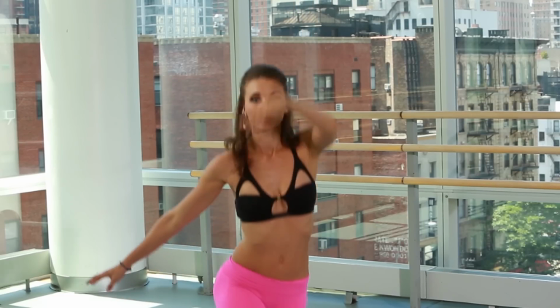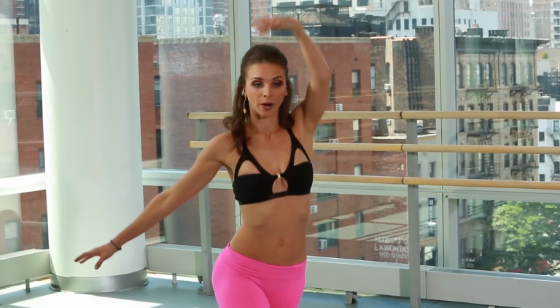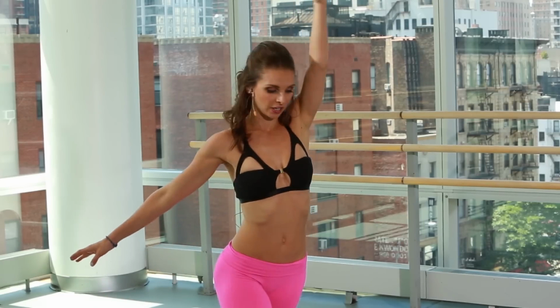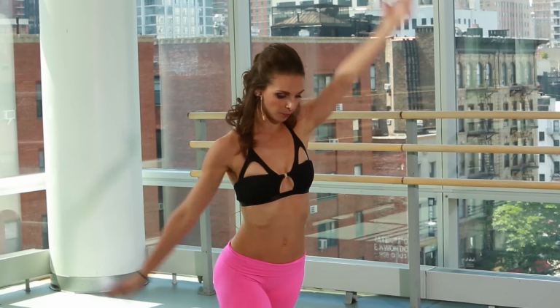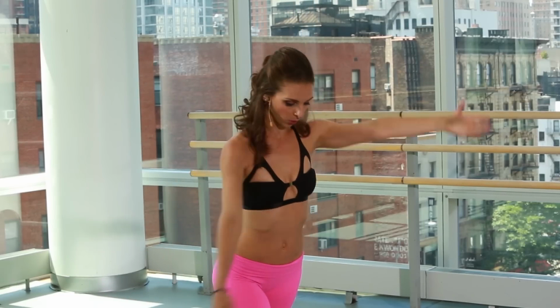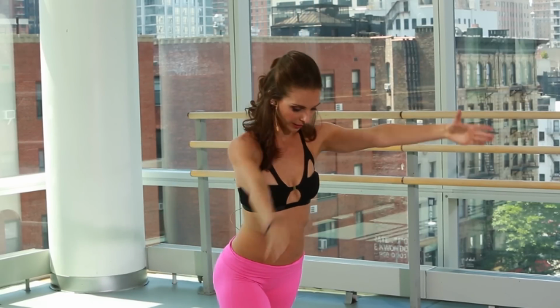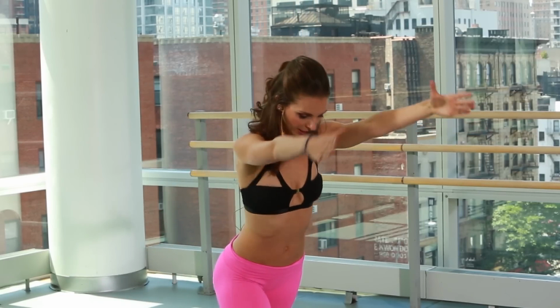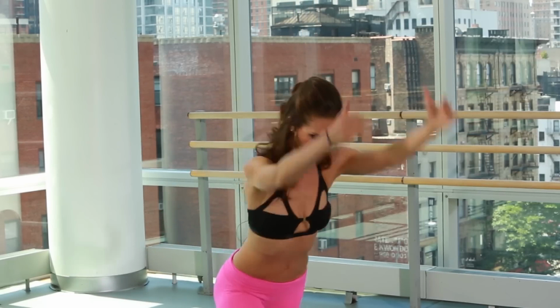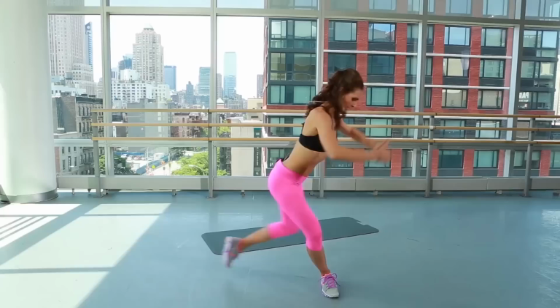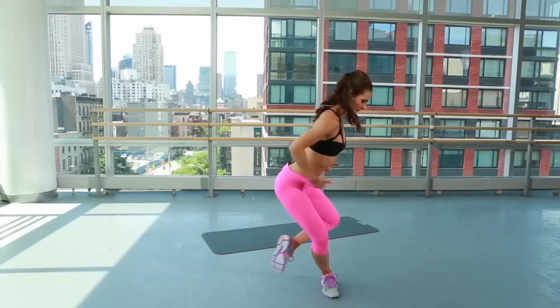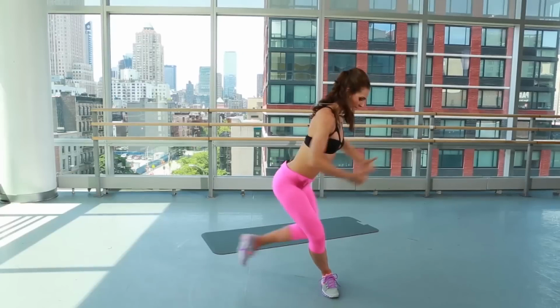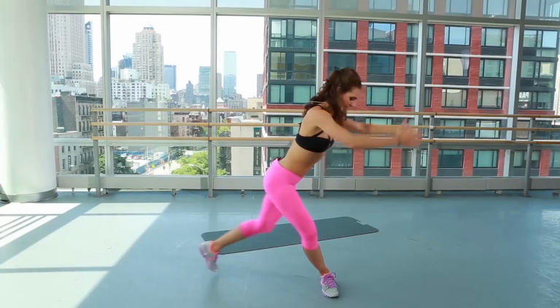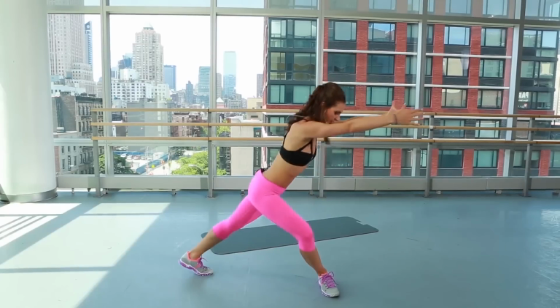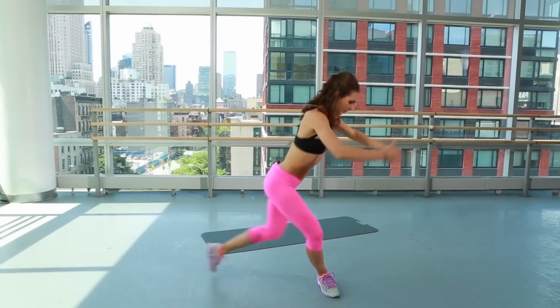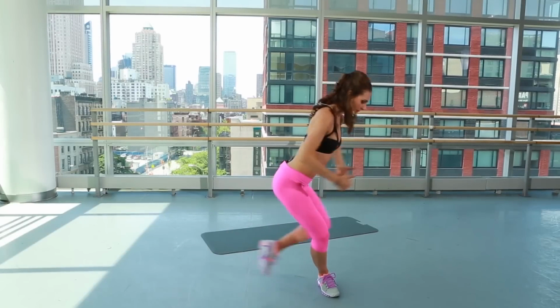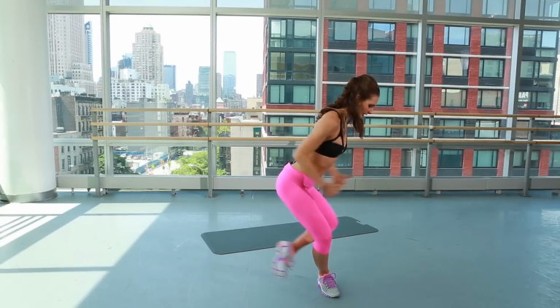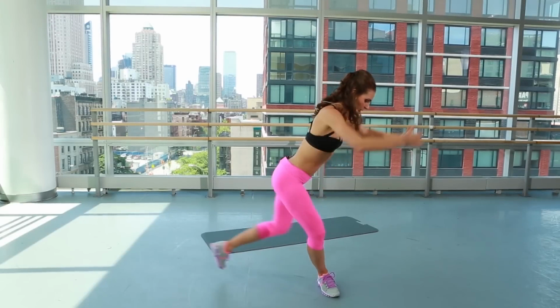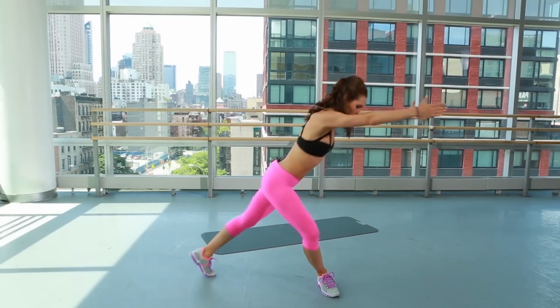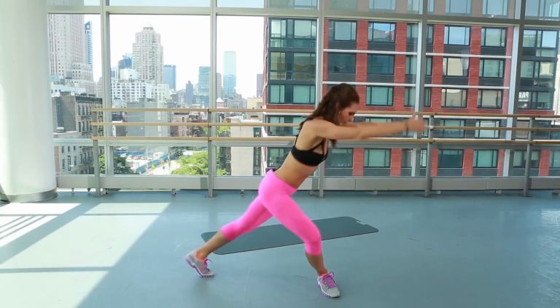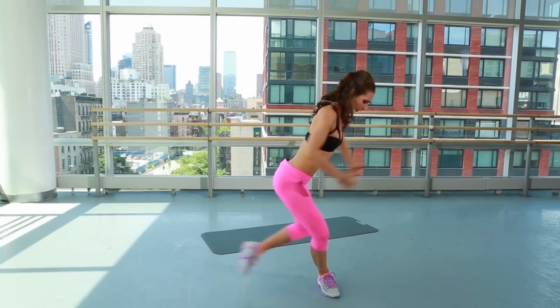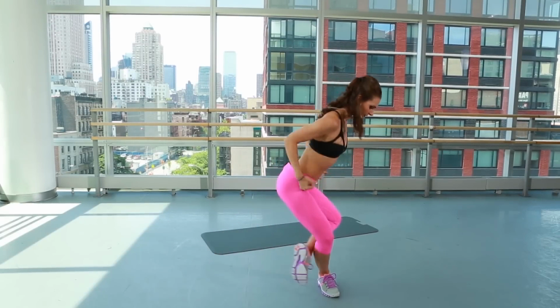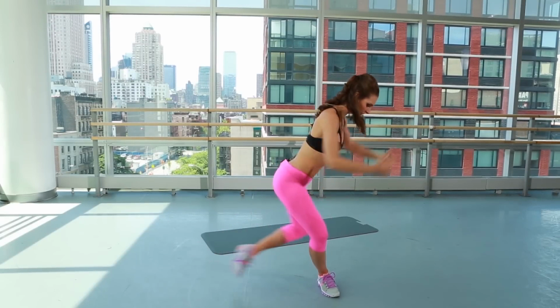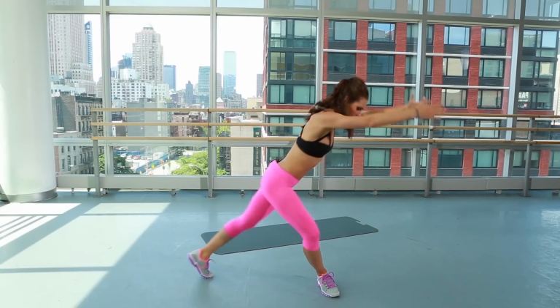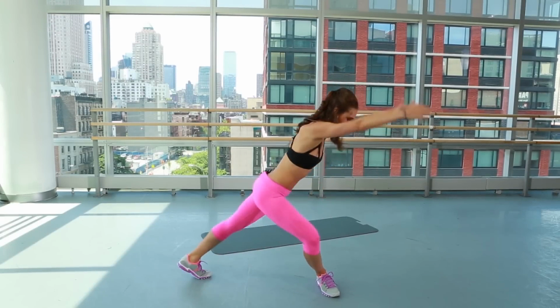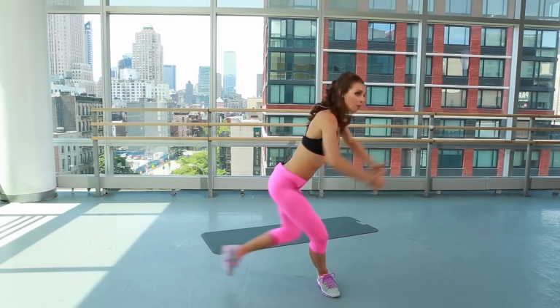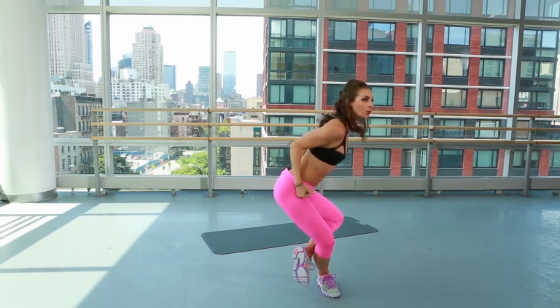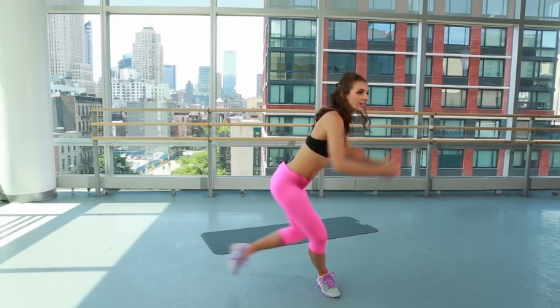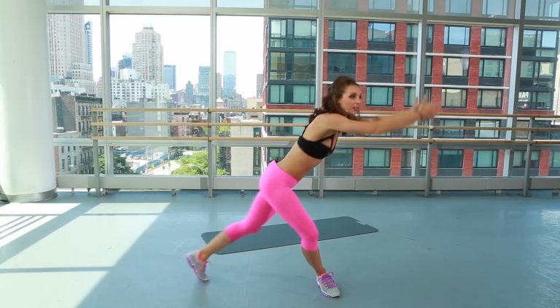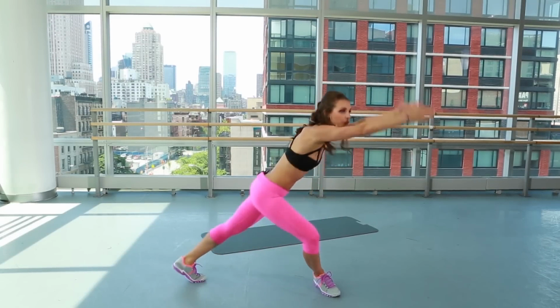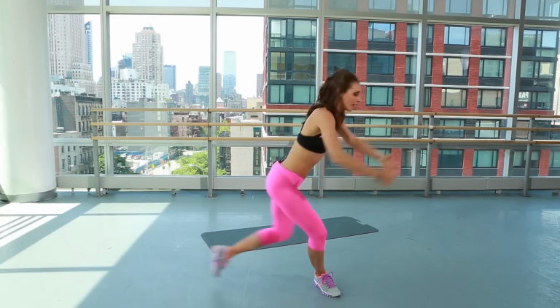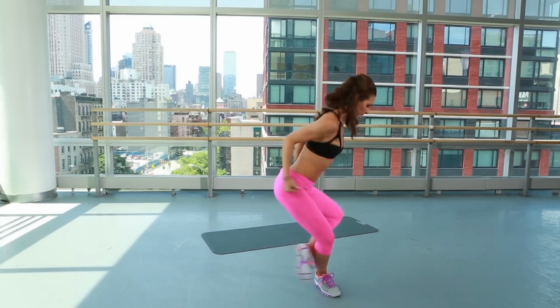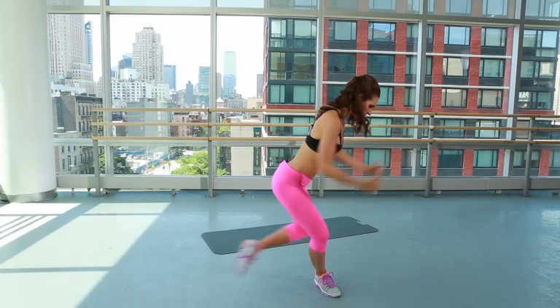Right here, pull it in. Back is a little bit leaned over at 45 degrees, pulling the inner thigh through.